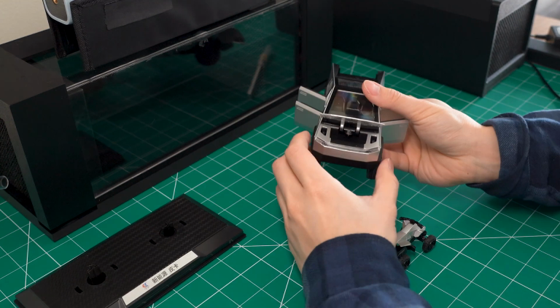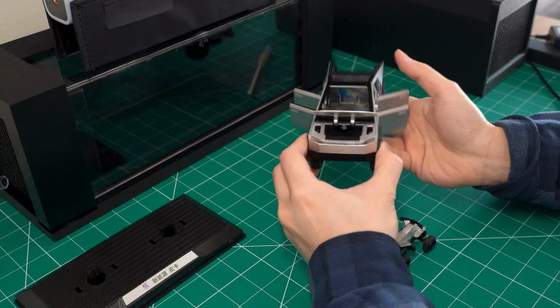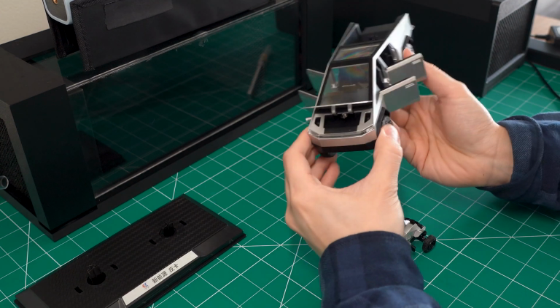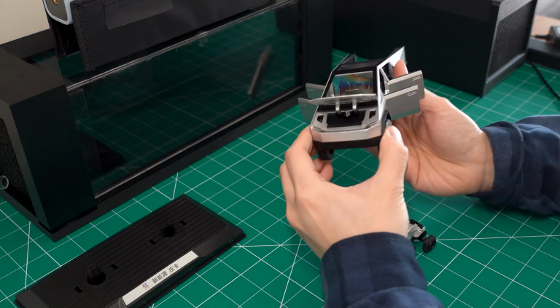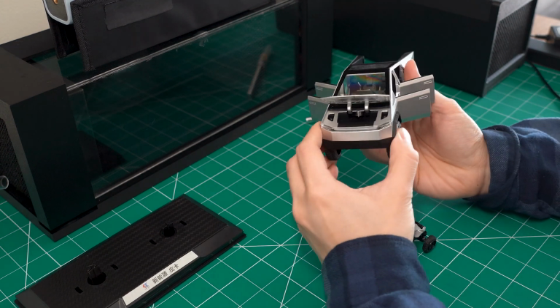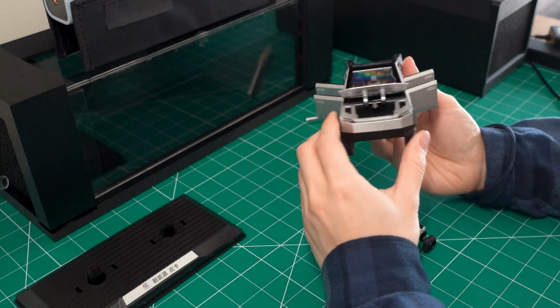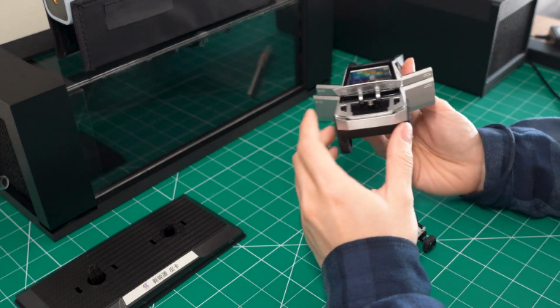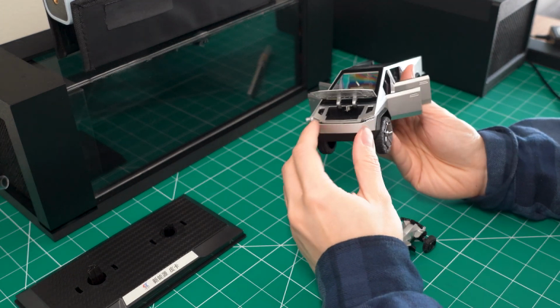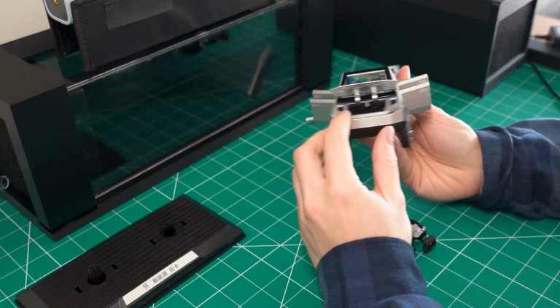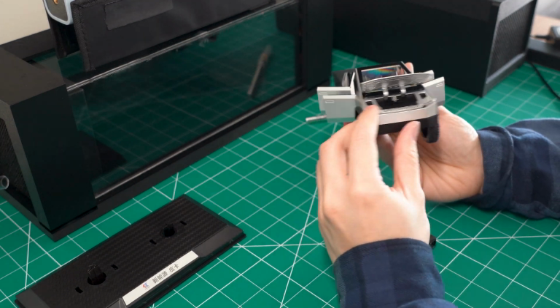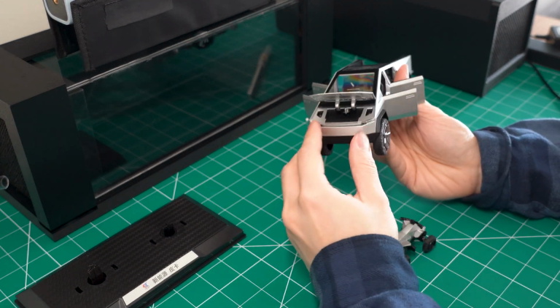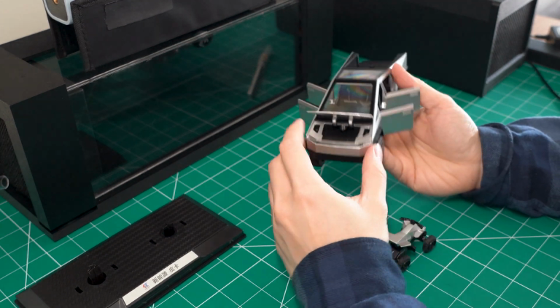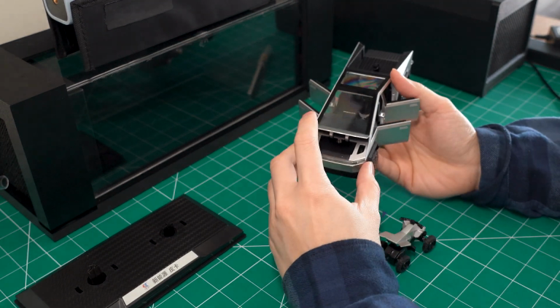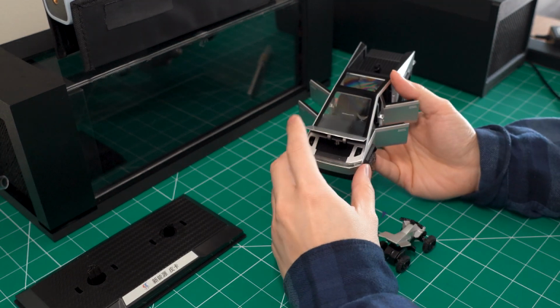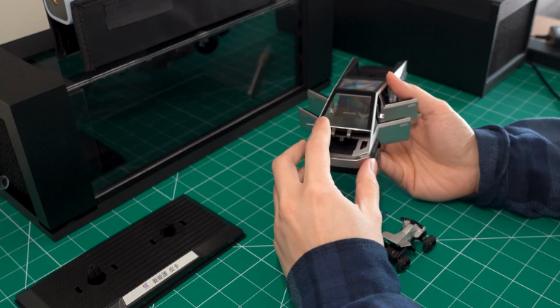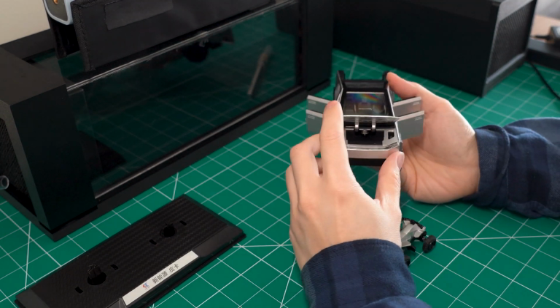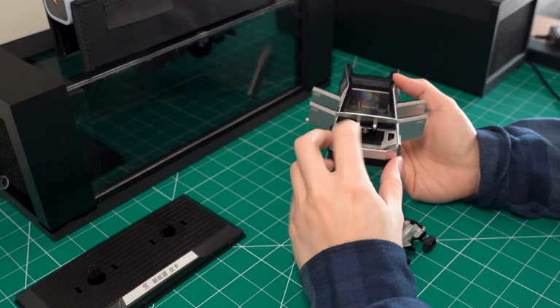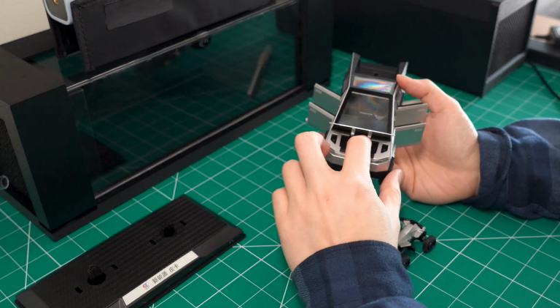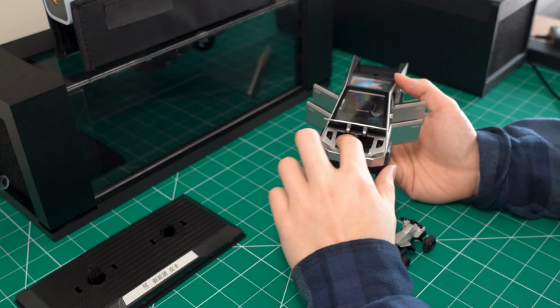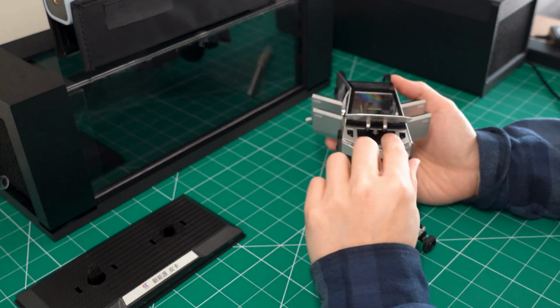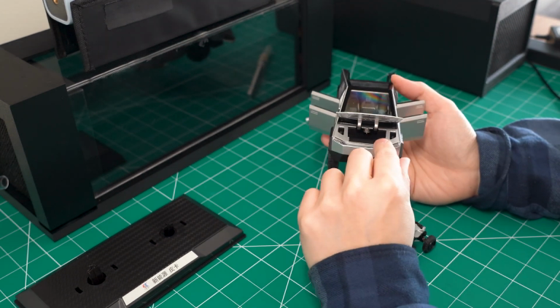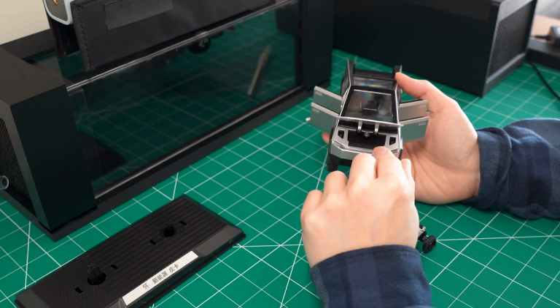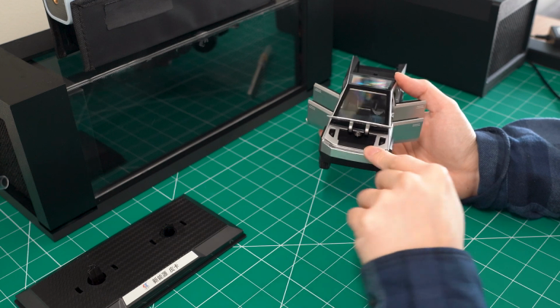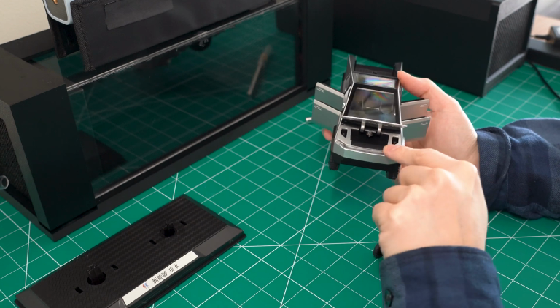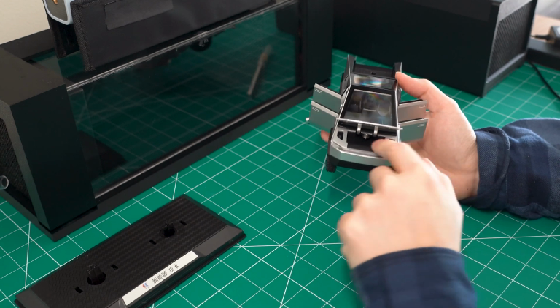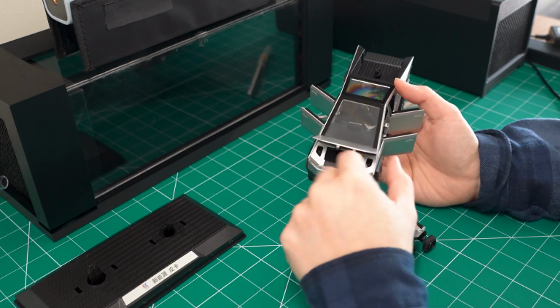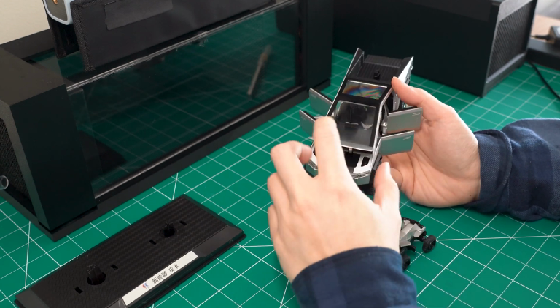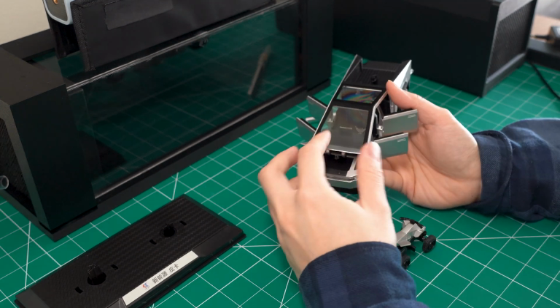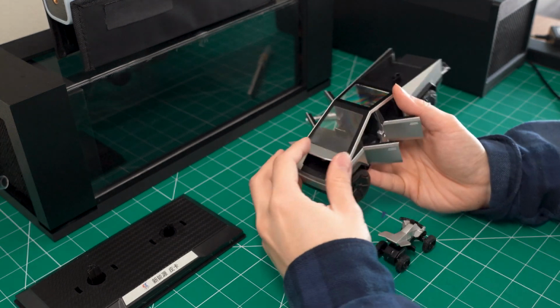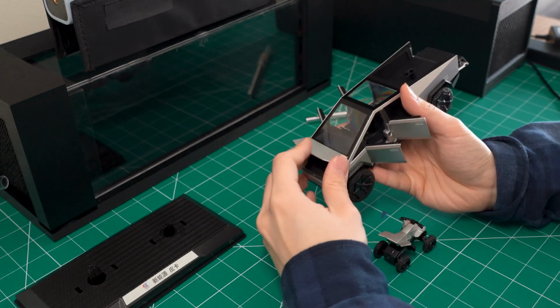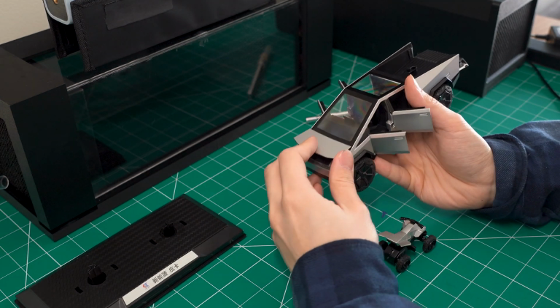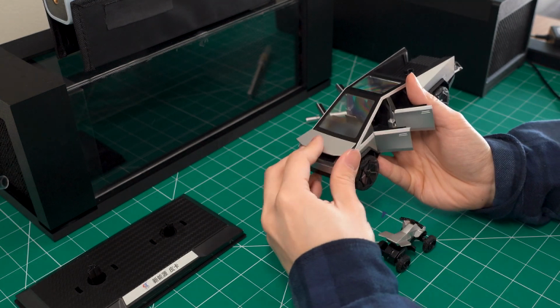The front hood also folds up for a little bit of storage — not much.